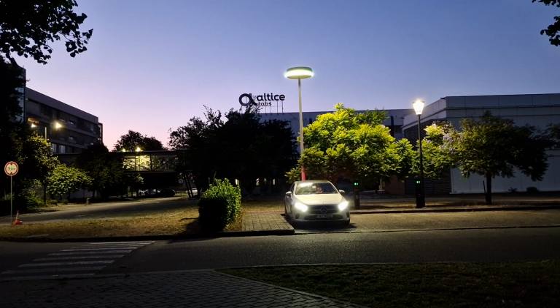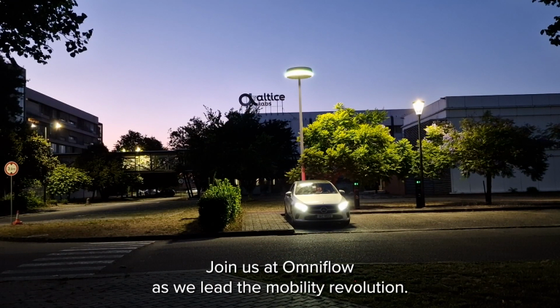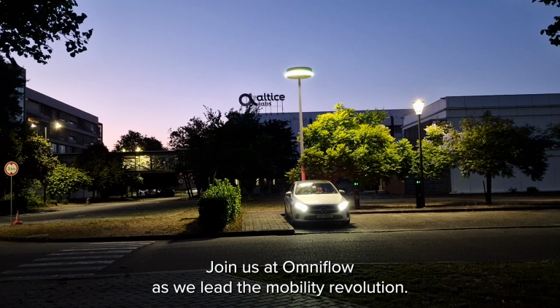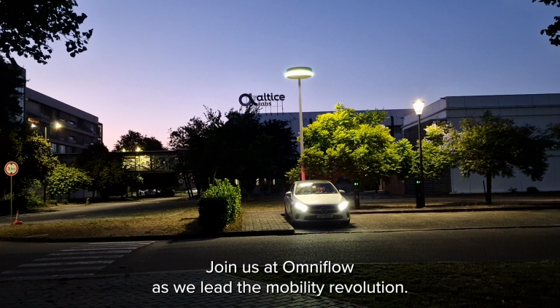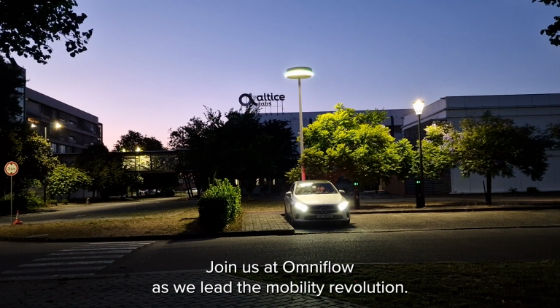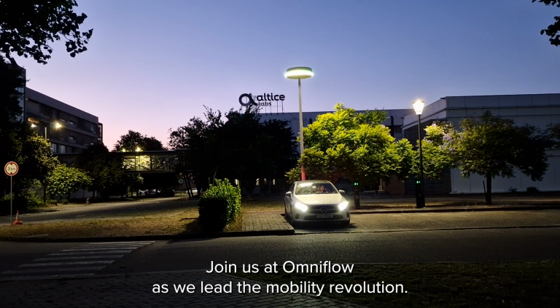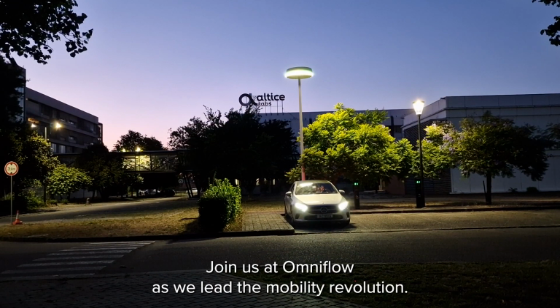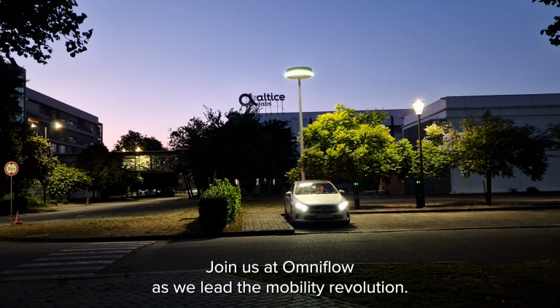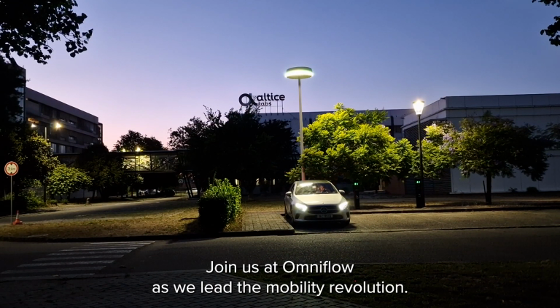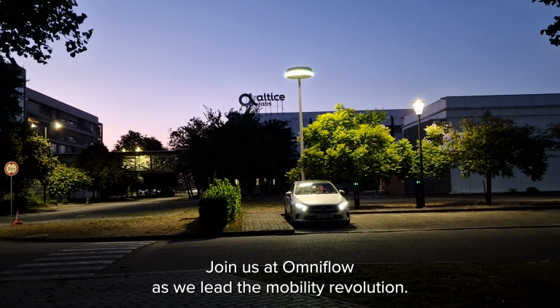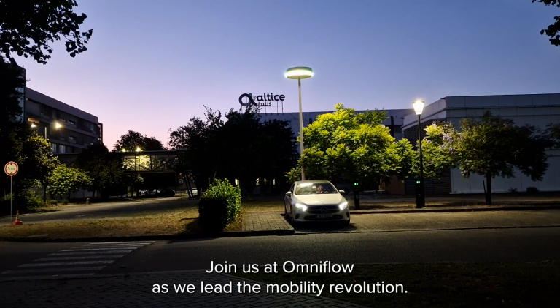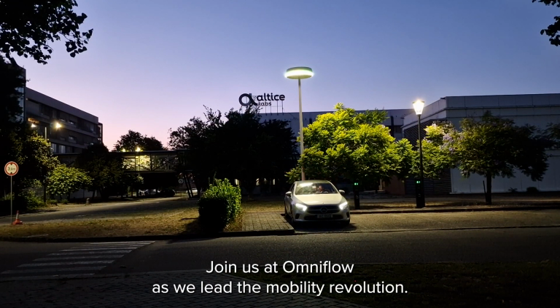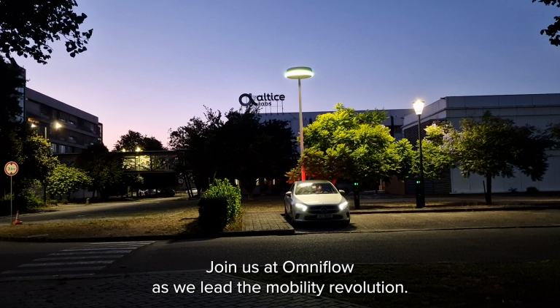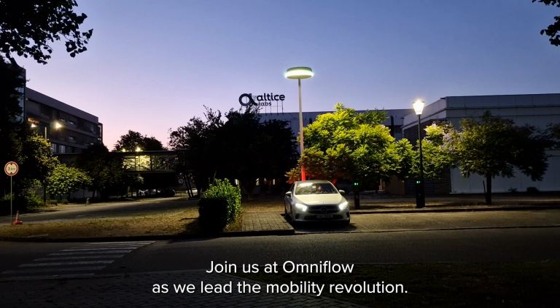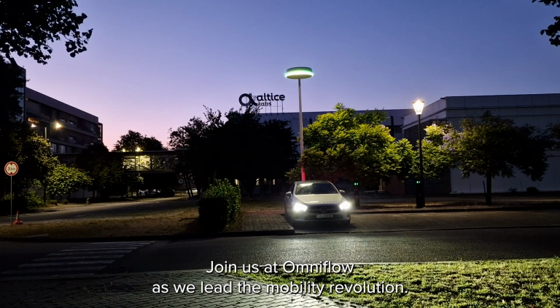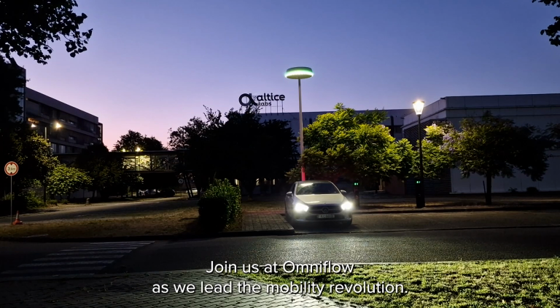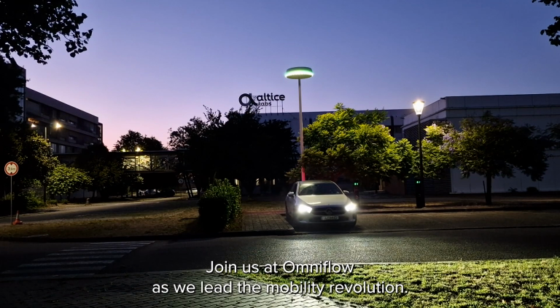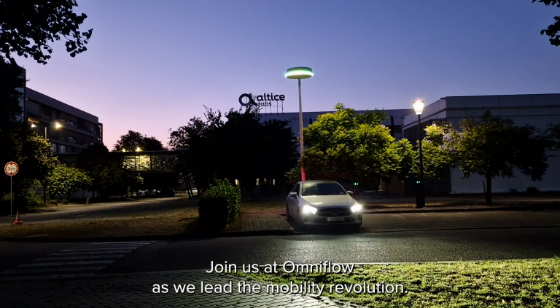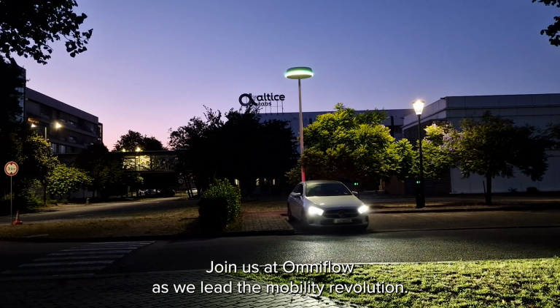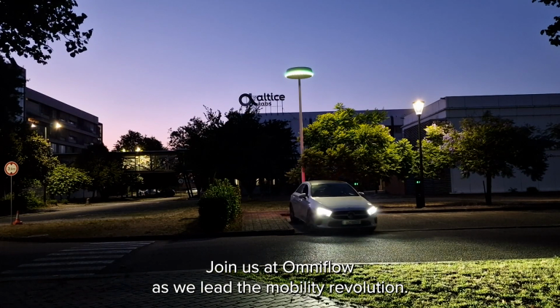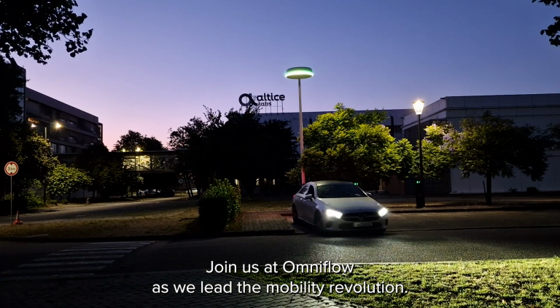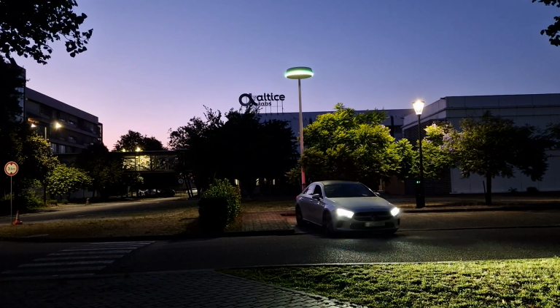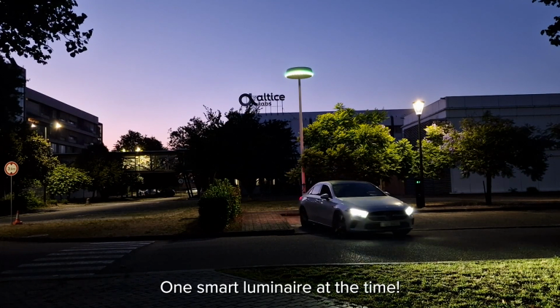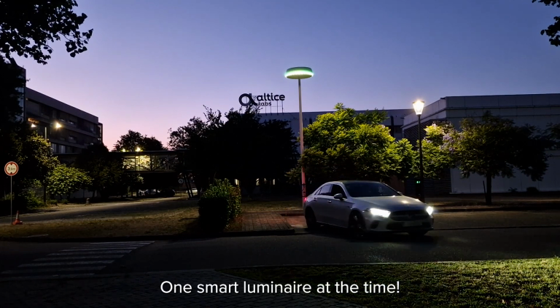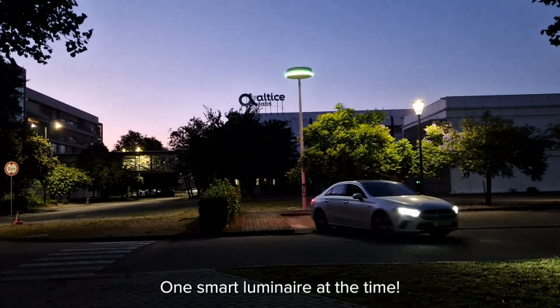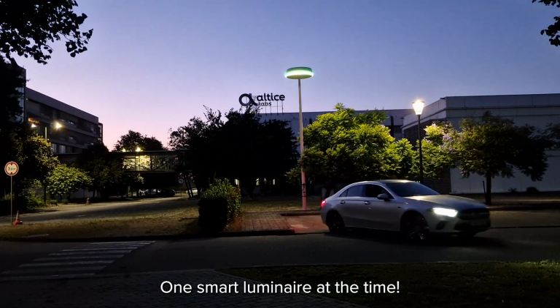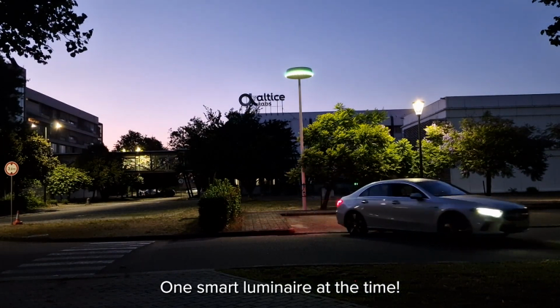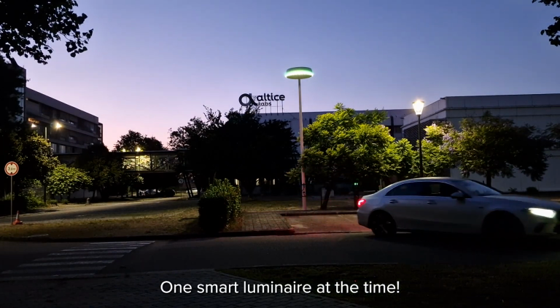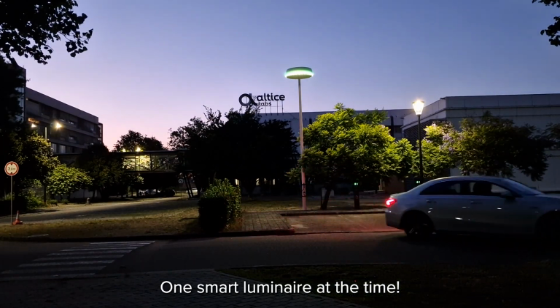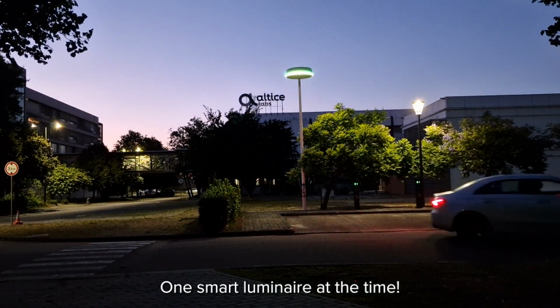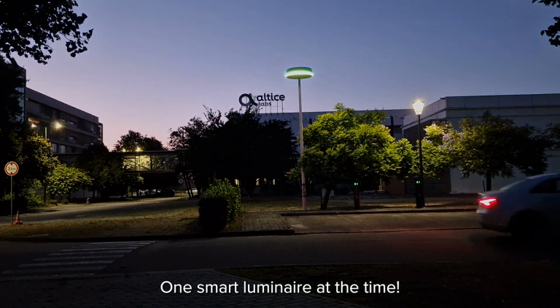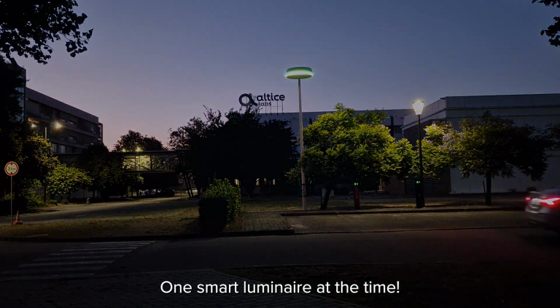Join us at OmniFlow as we lead the mobility revolution, one Smart Luminaire at a time.